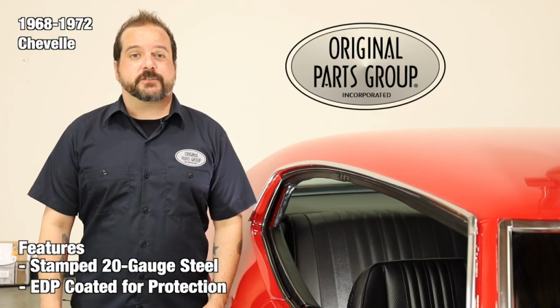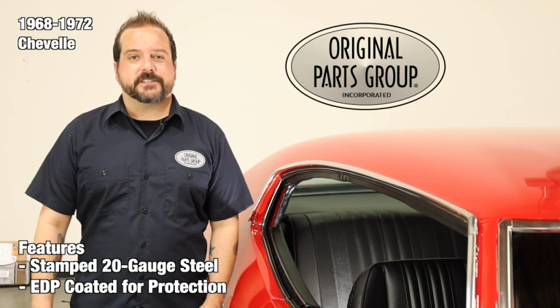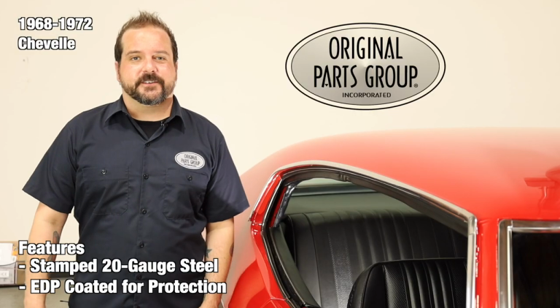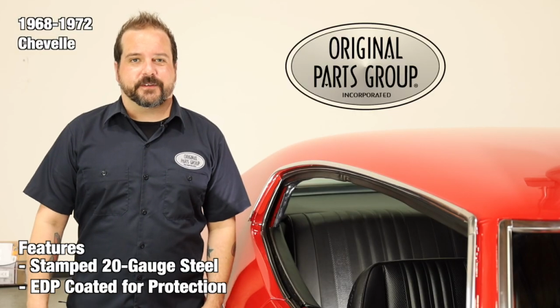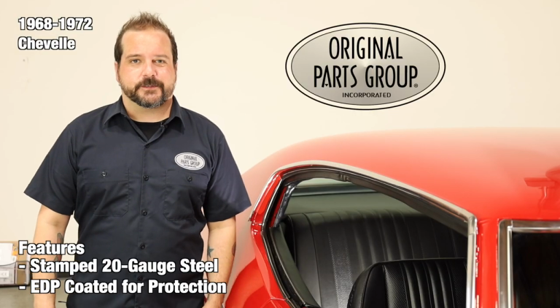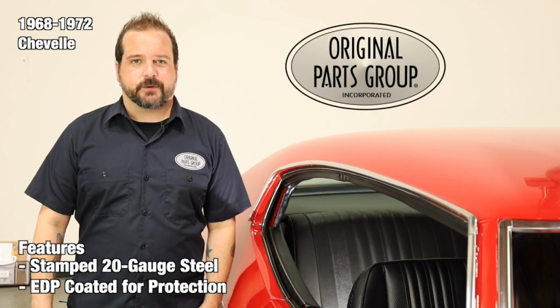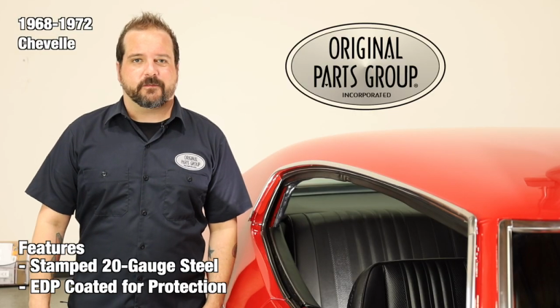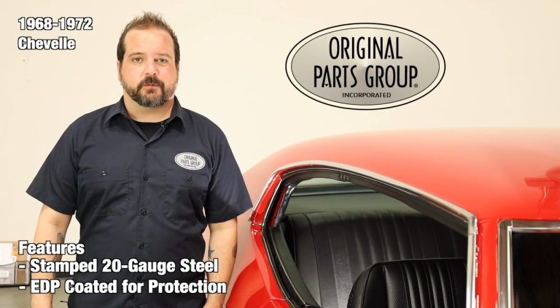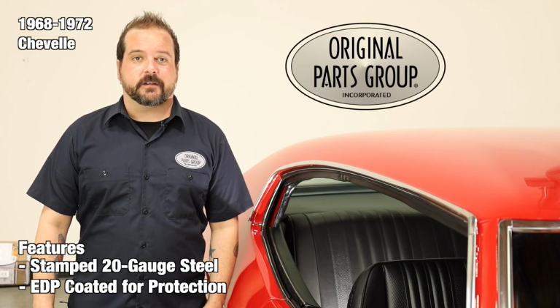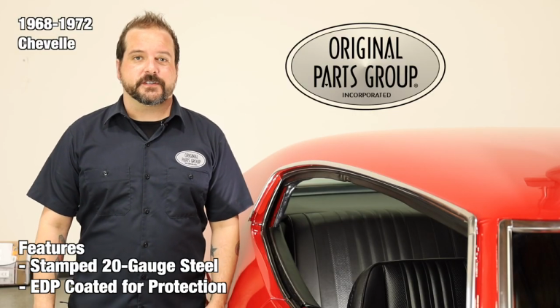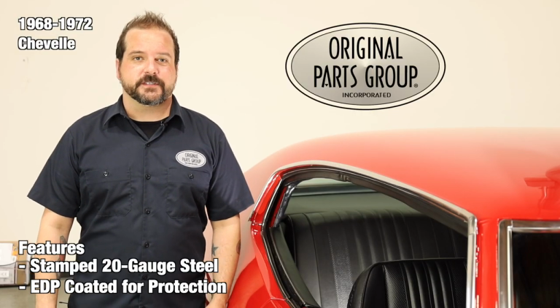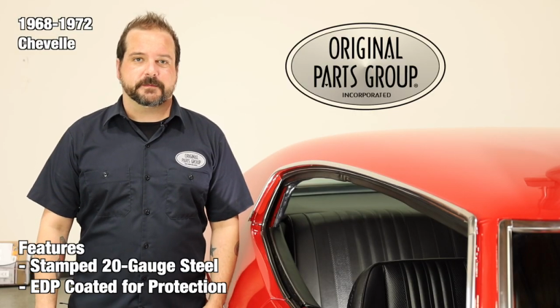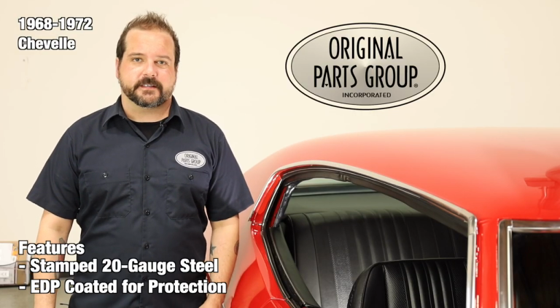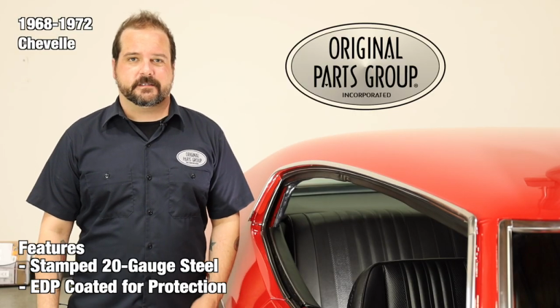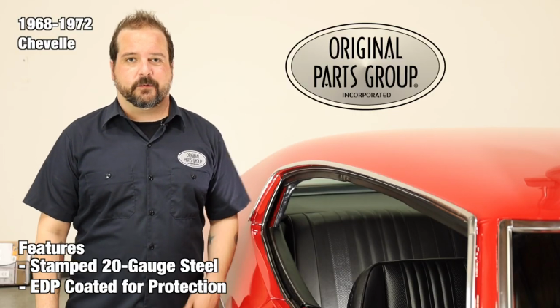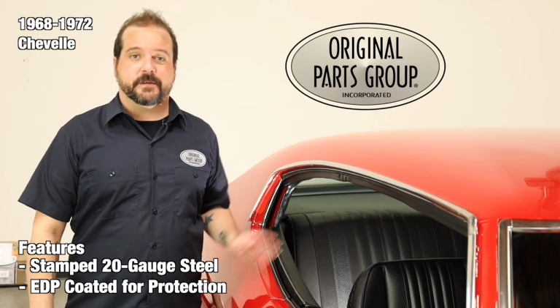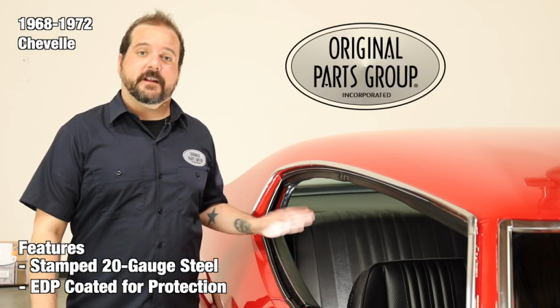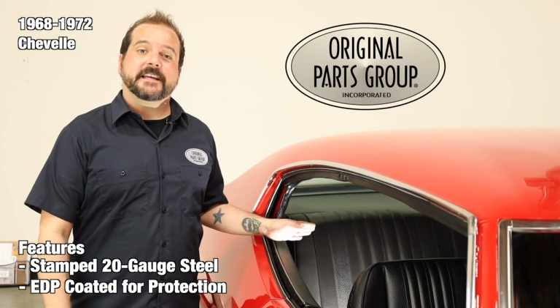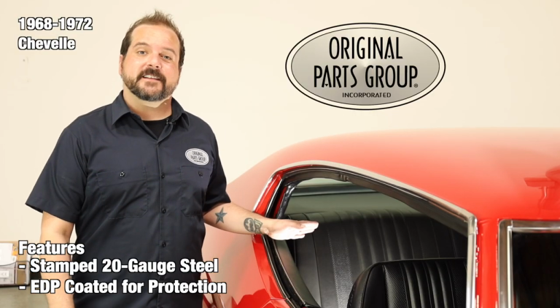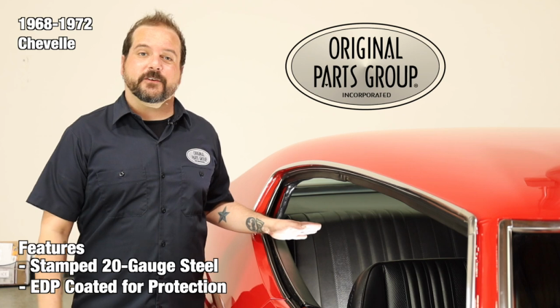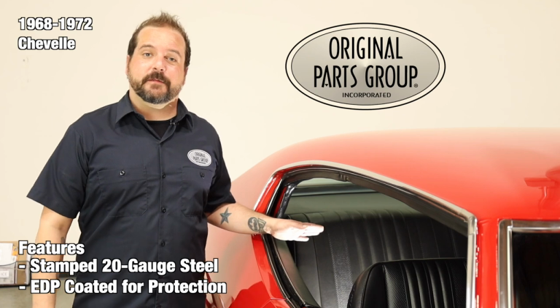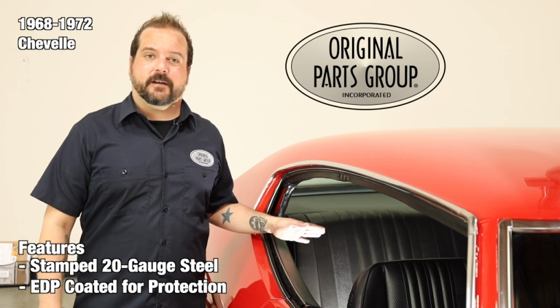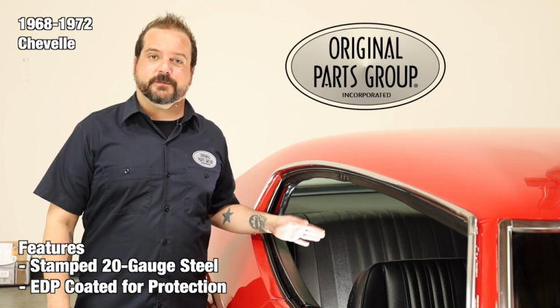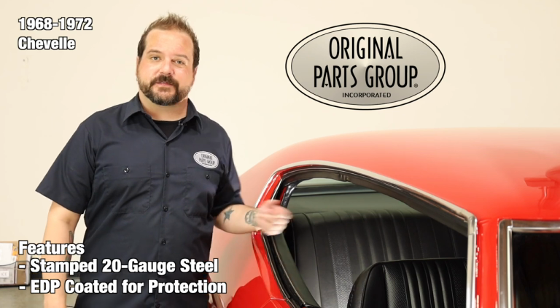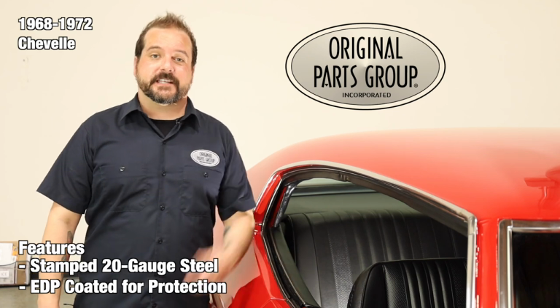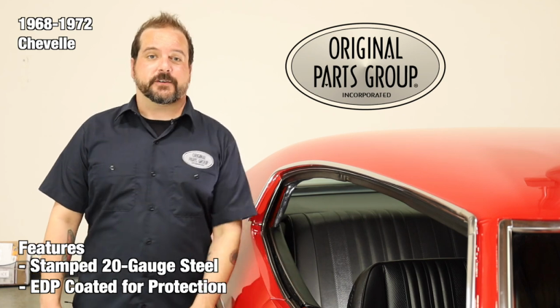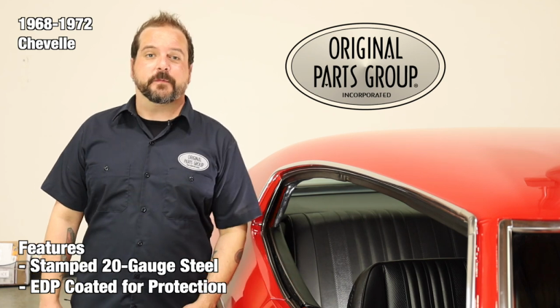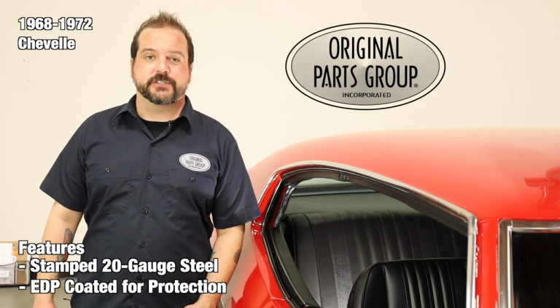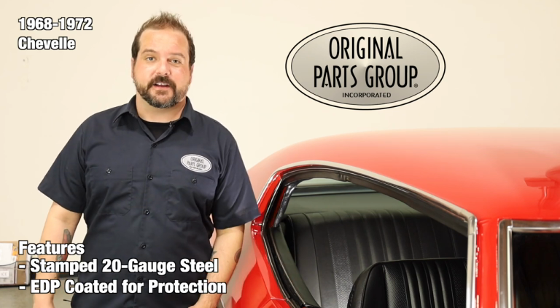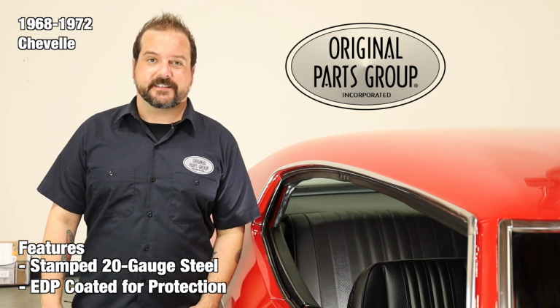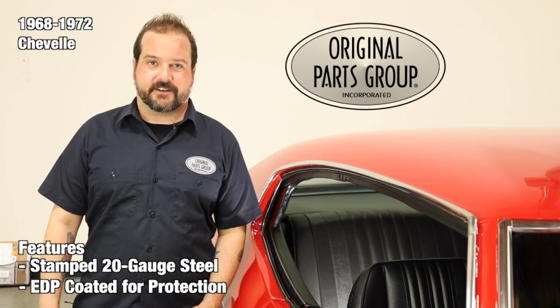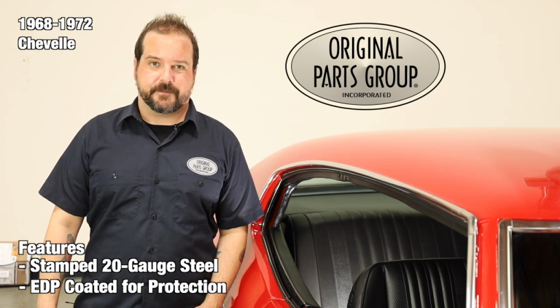Thanks for watching and don't forget to subscribe for more product features and updates. For more information on these and other great products, please visit us at opgi.com.